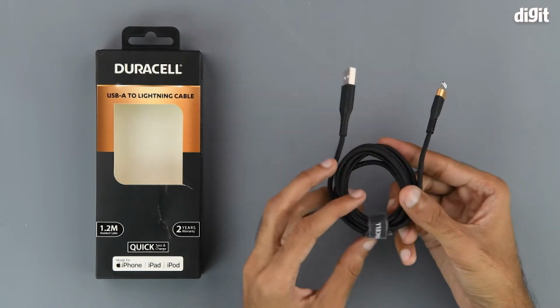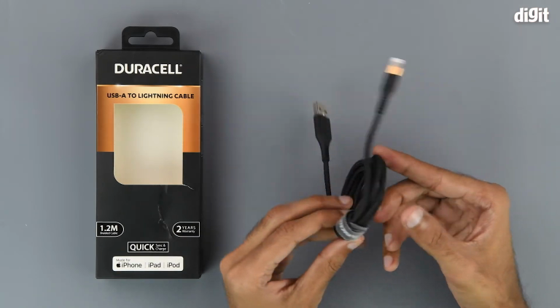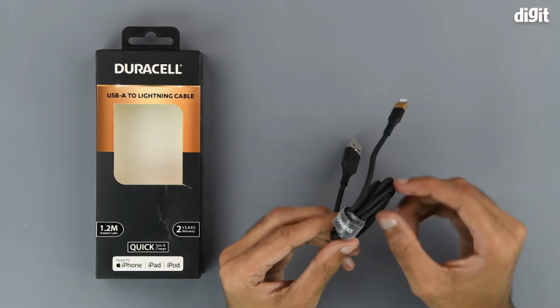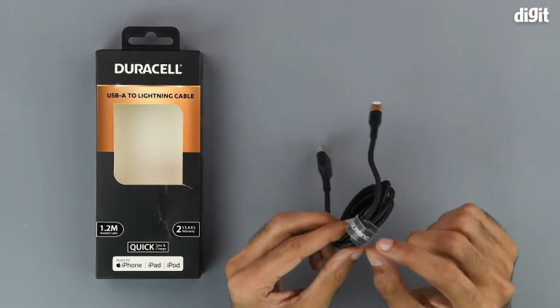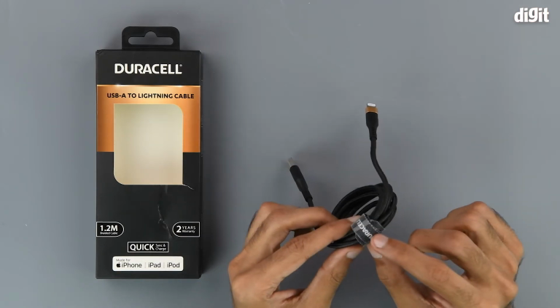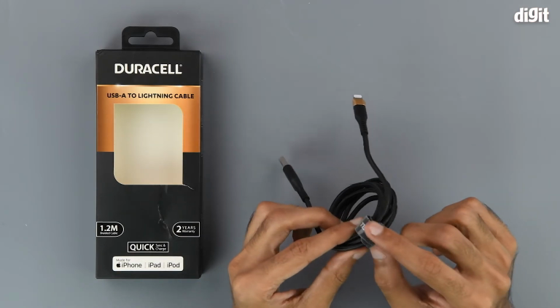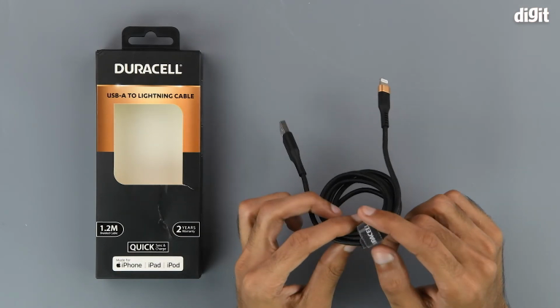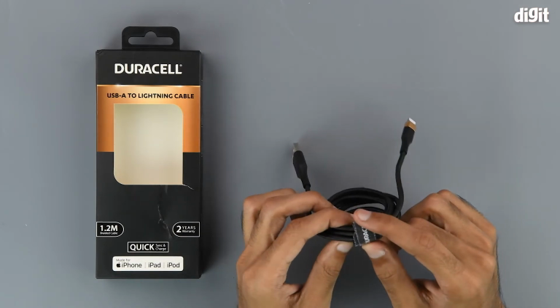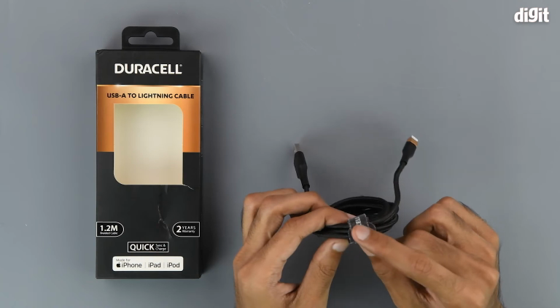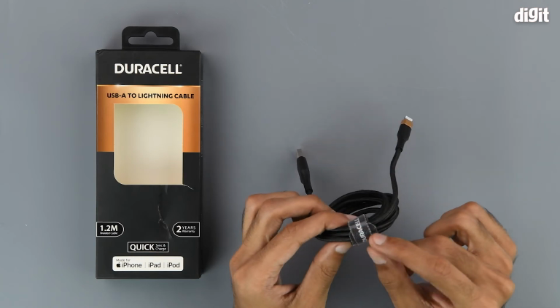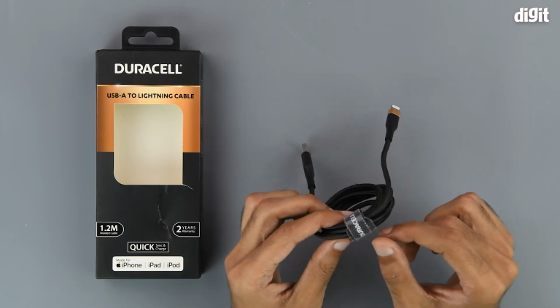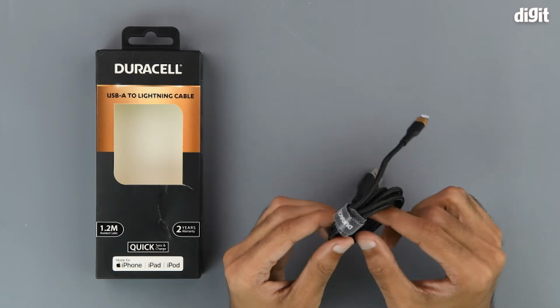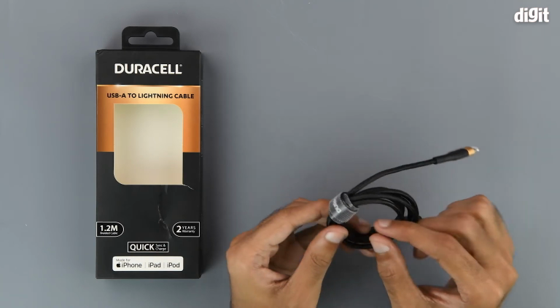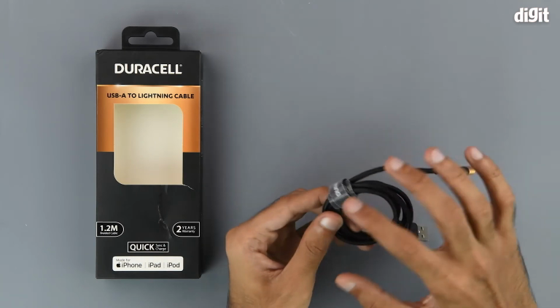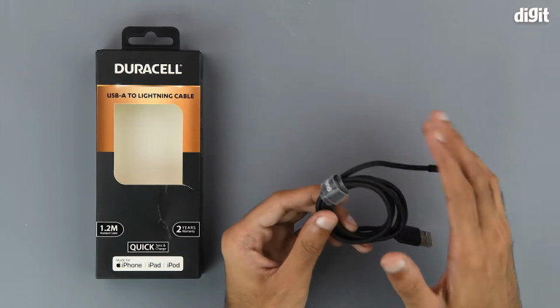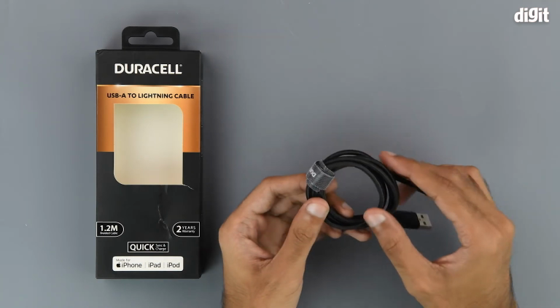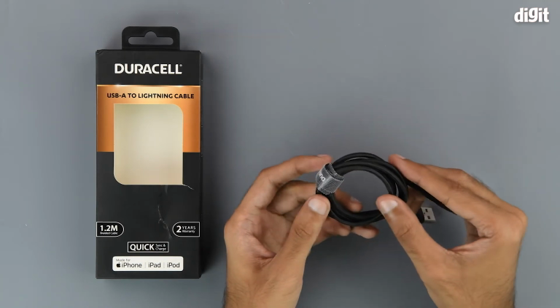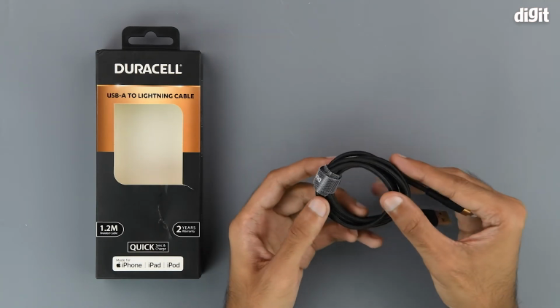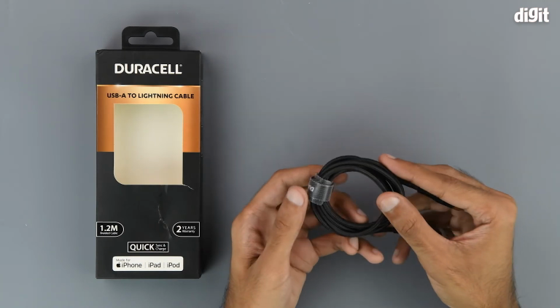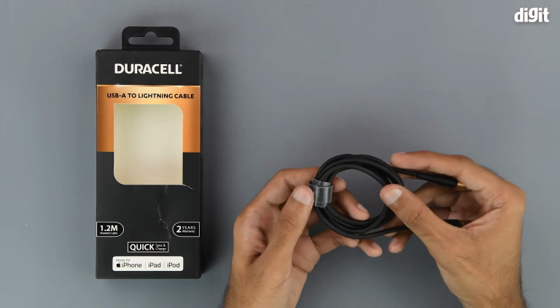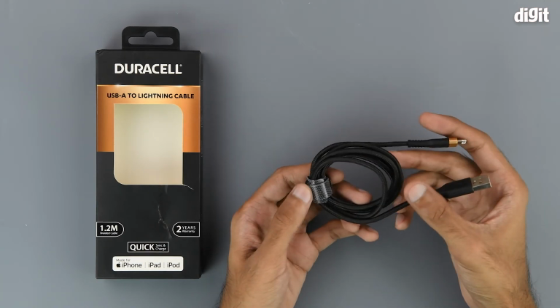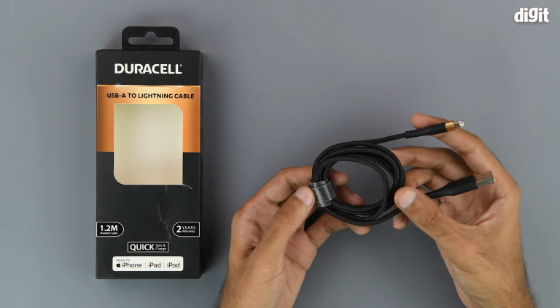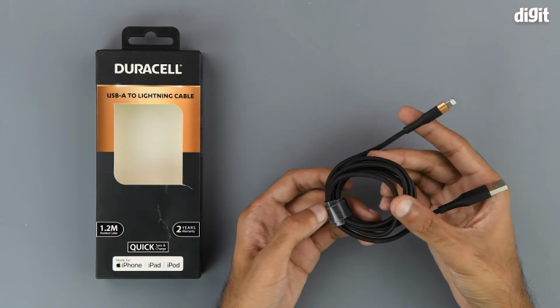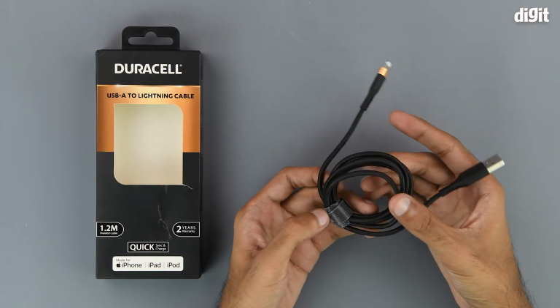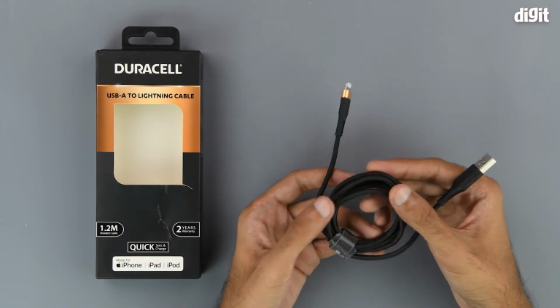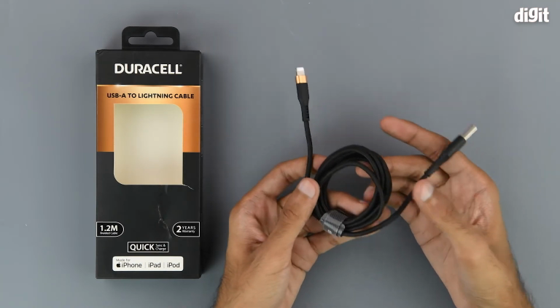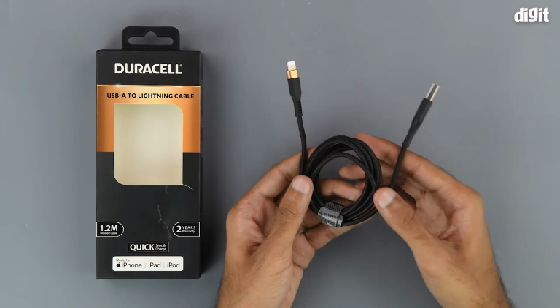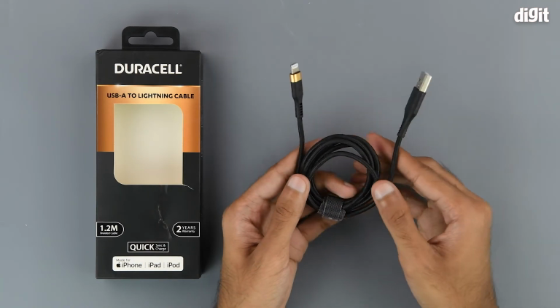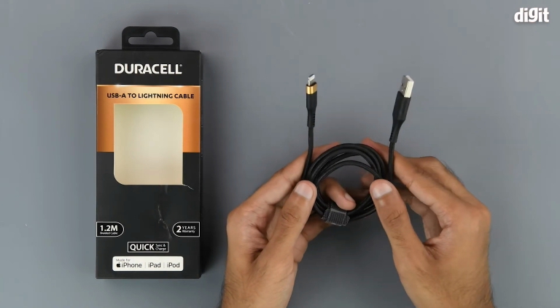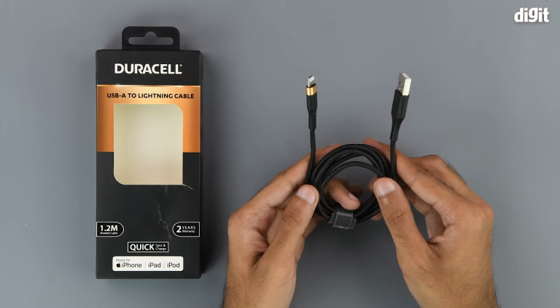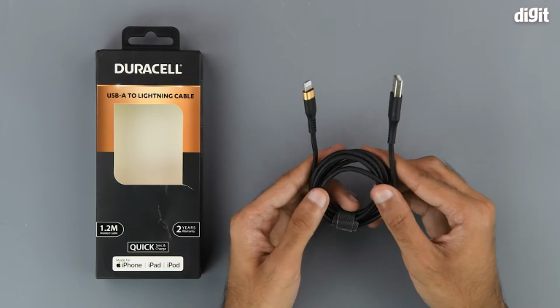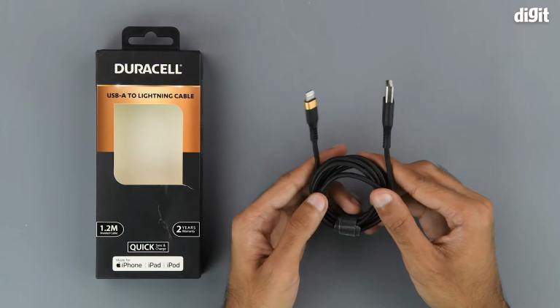You also get some branding on the Velcro strap that keeps the cable in place and helps with cable management.